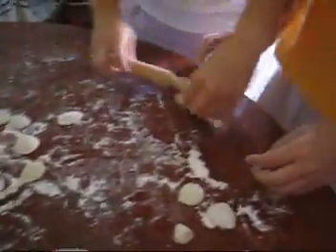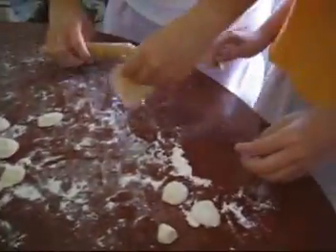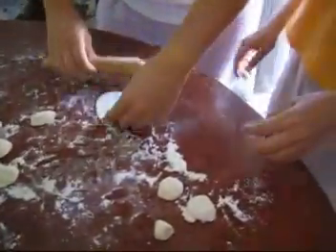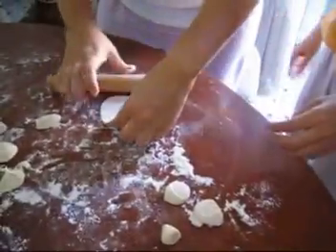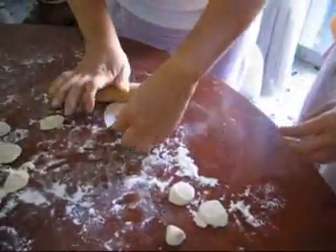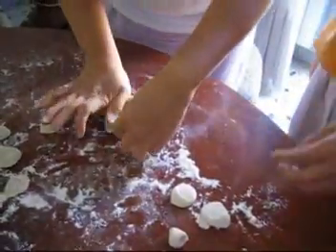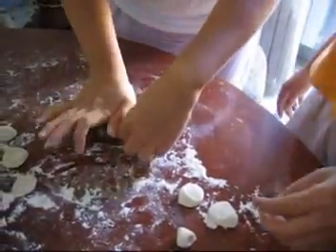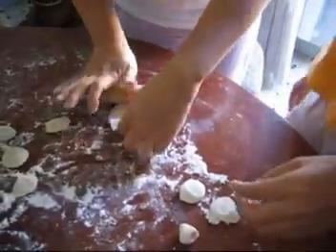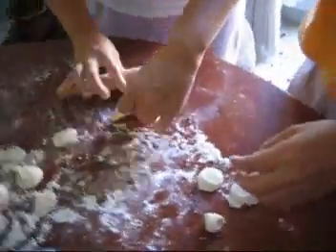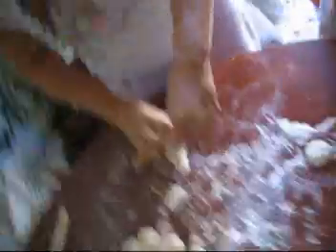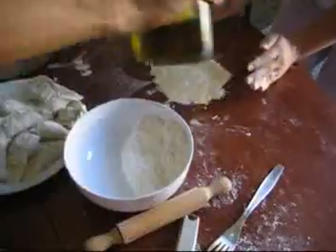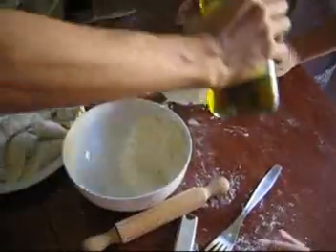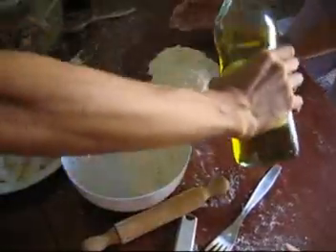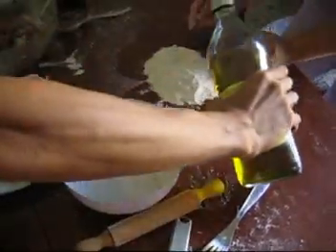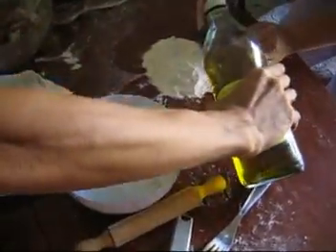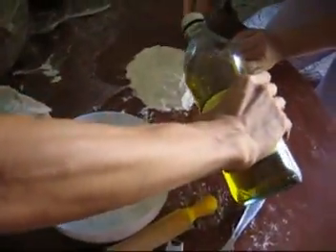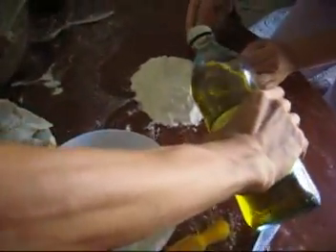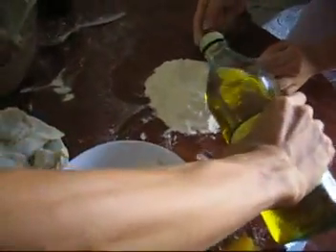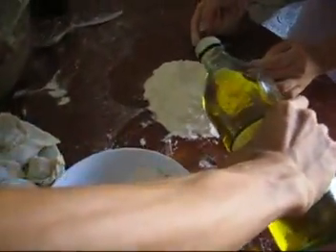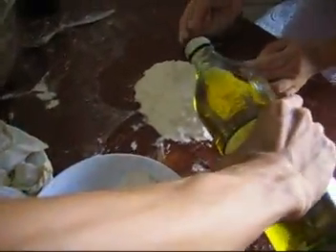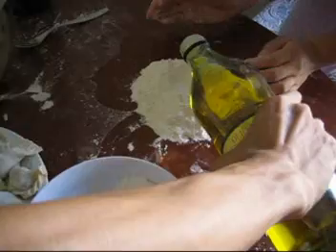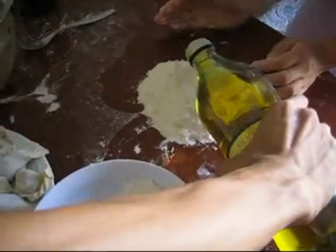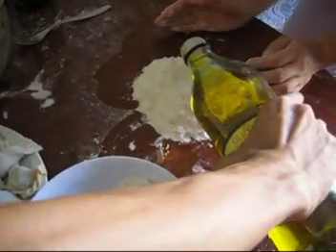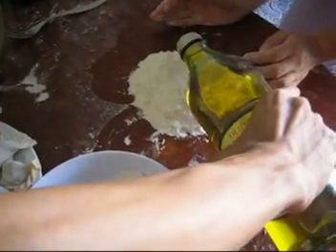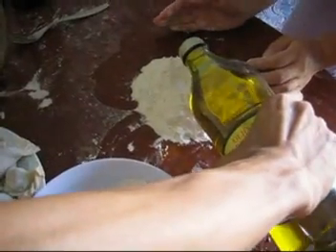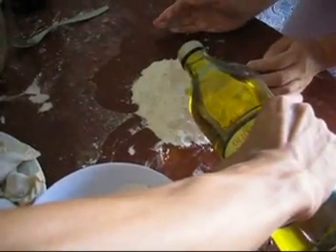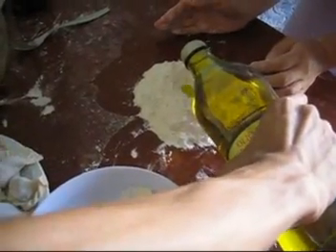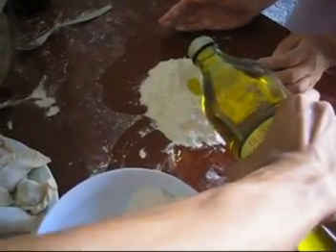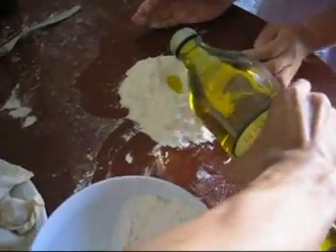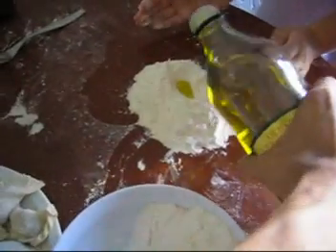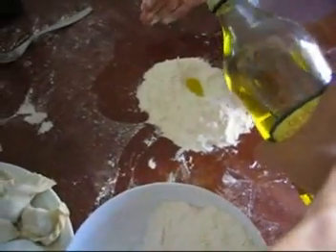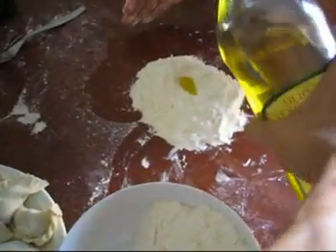Roll over, but half this. Not too much. Salt and oil. Okay, yes.